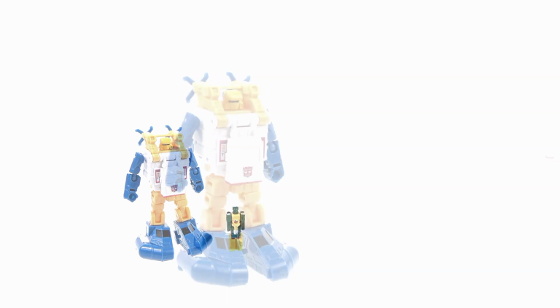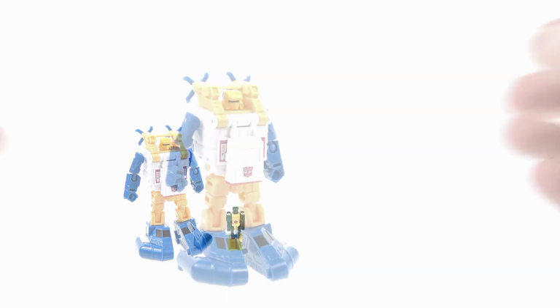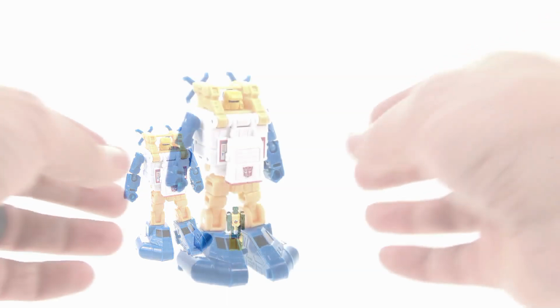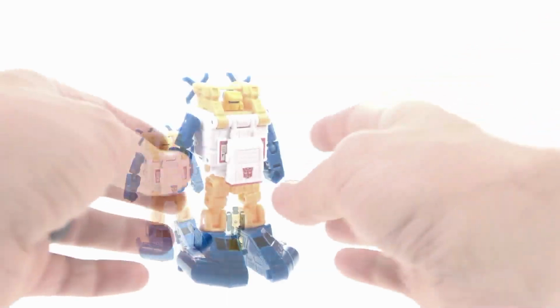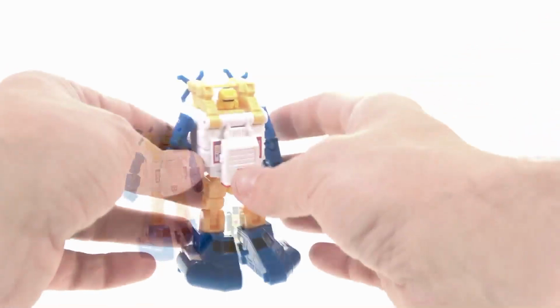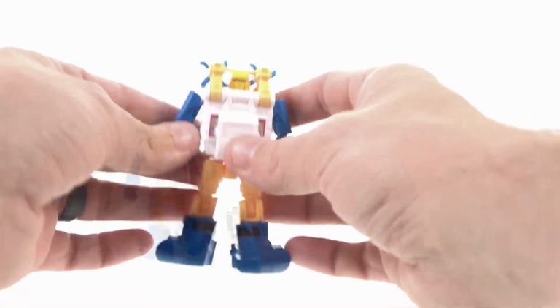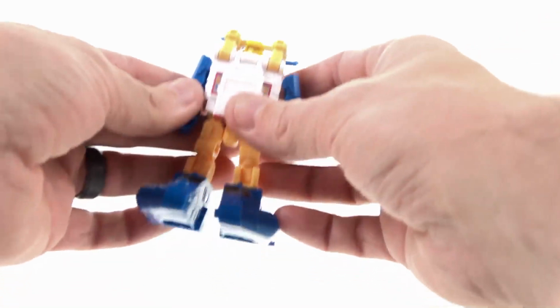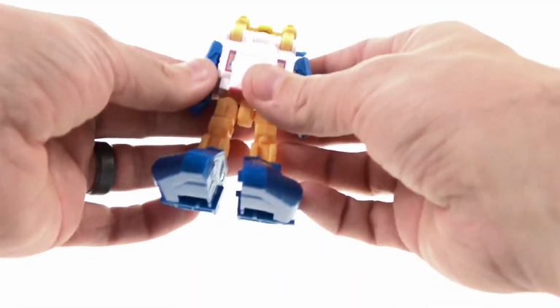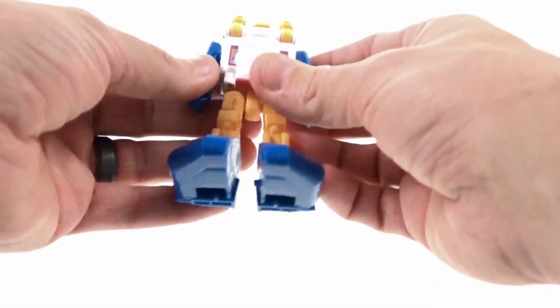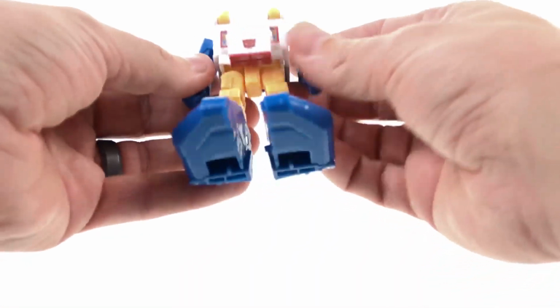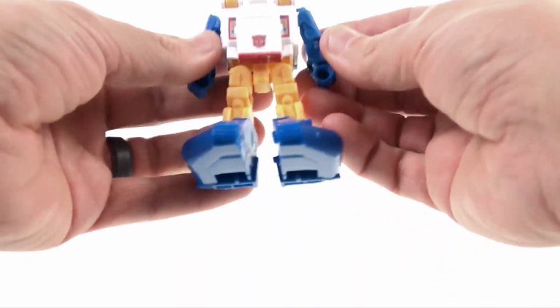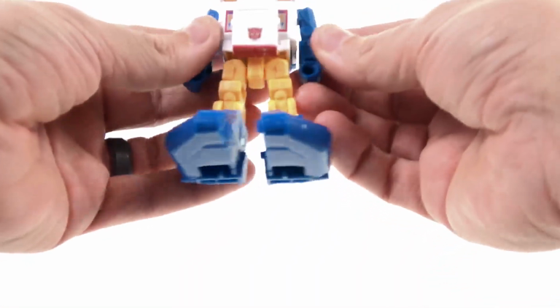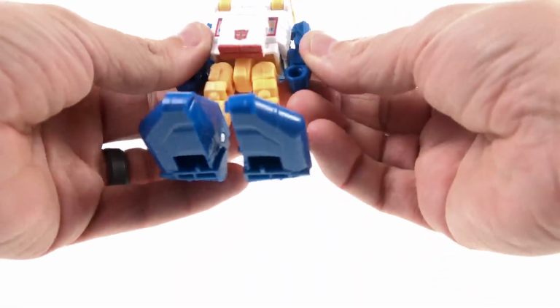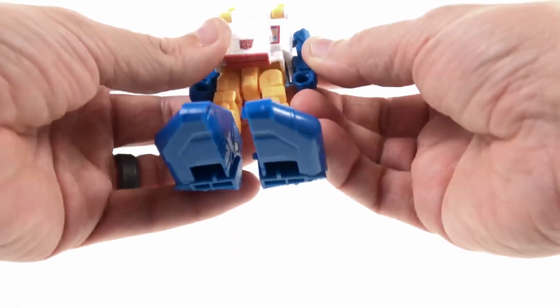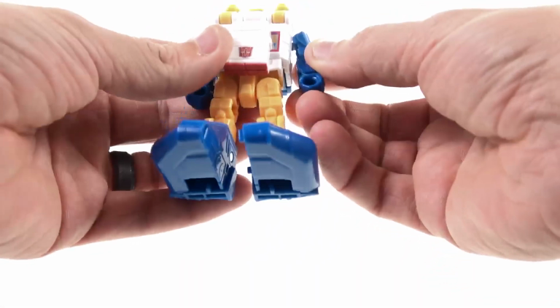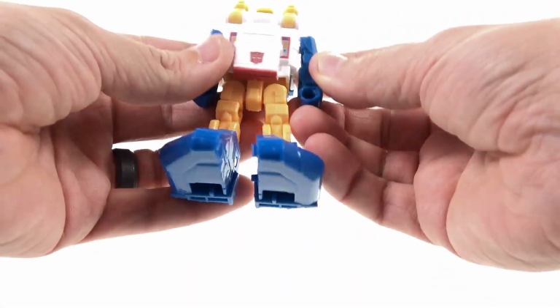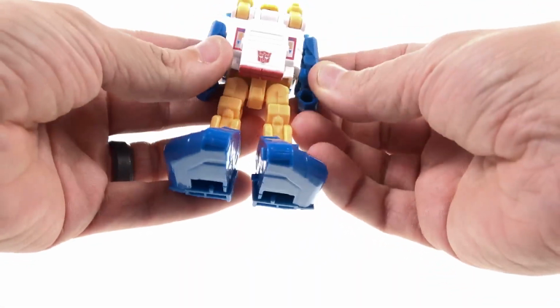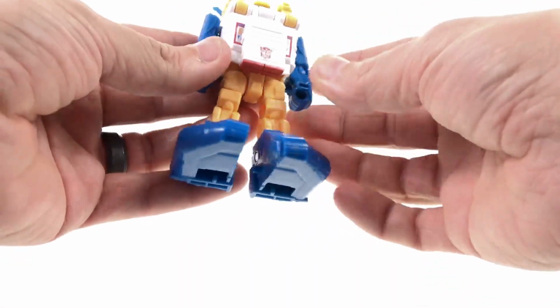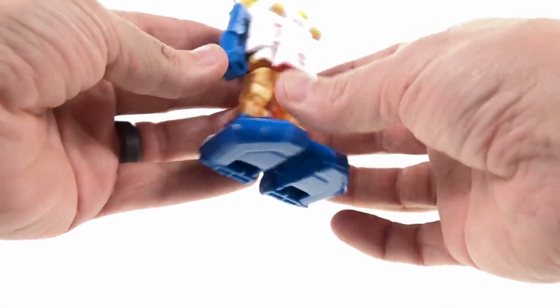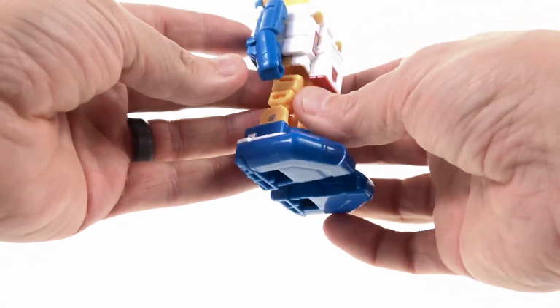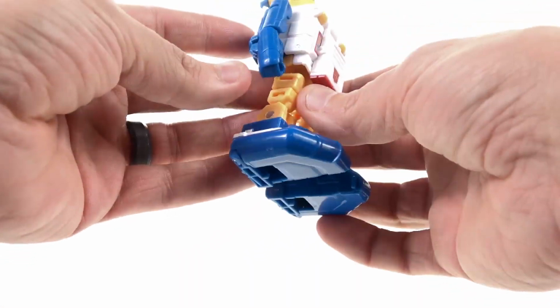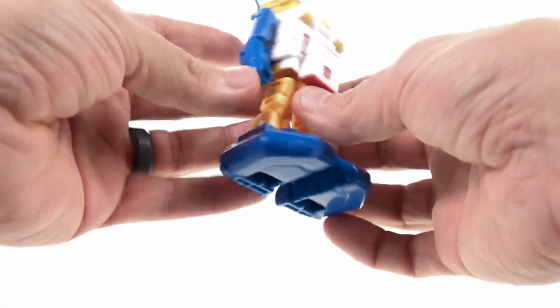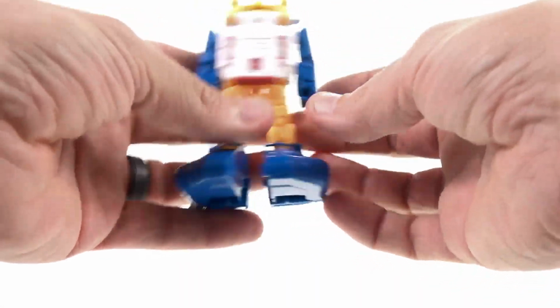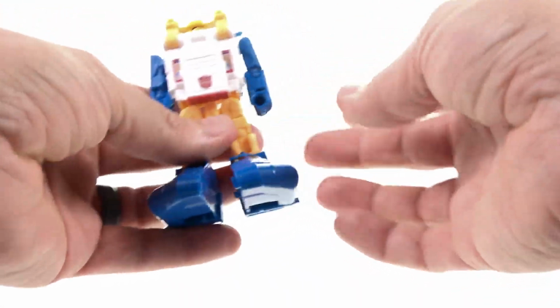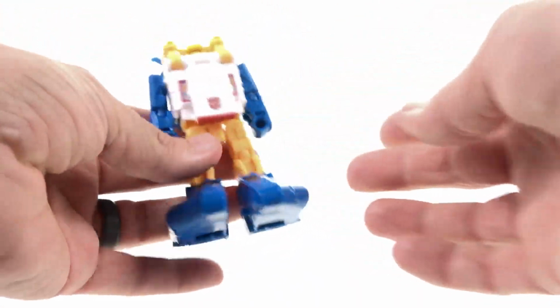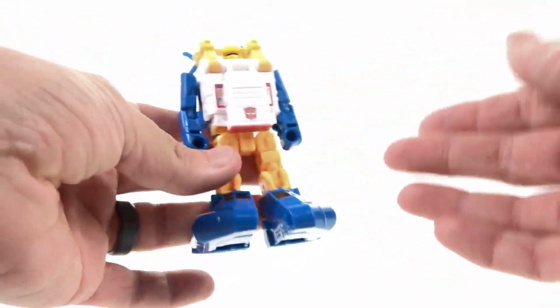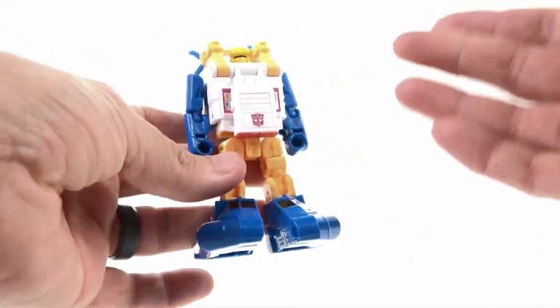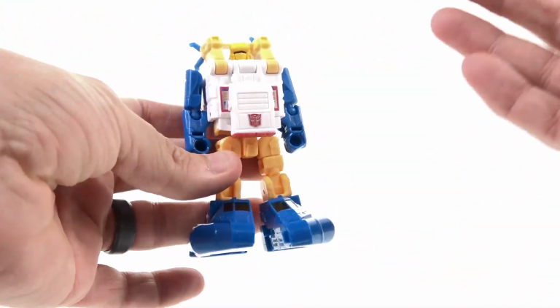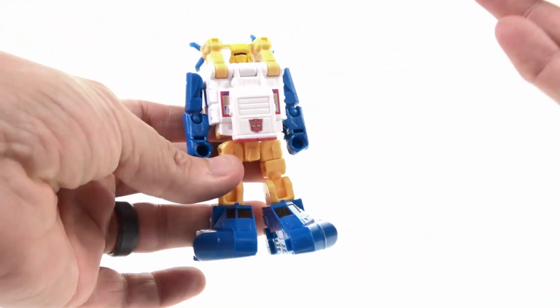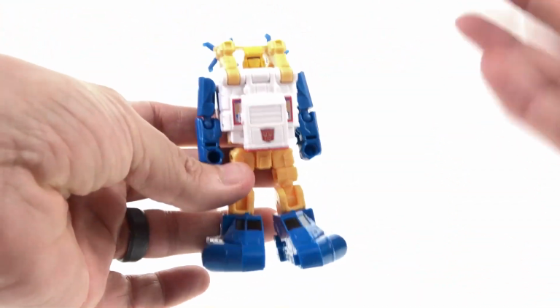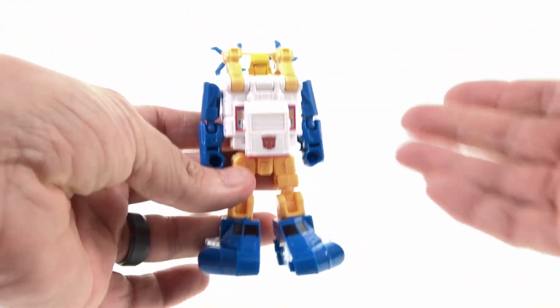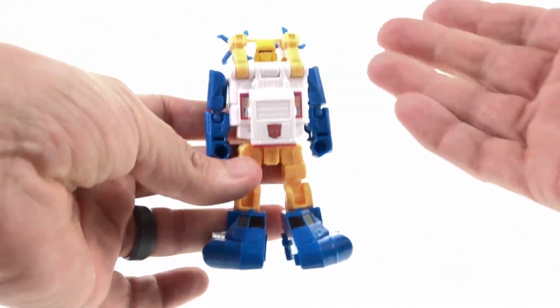All in all, a really solid toy that I think turned out very, very nicely.